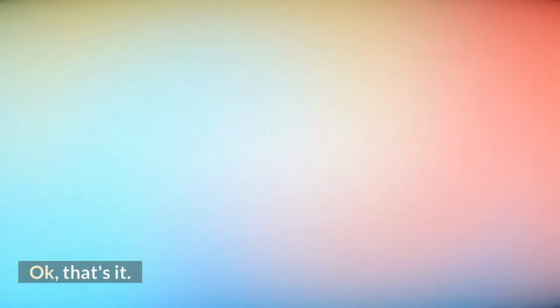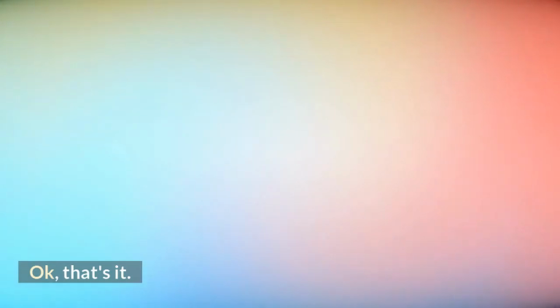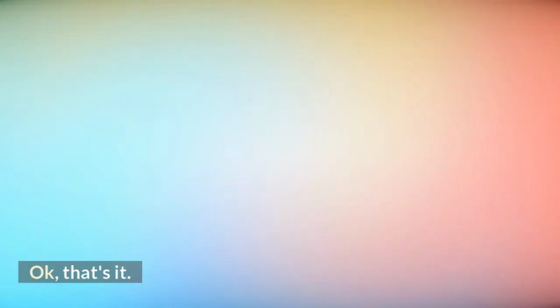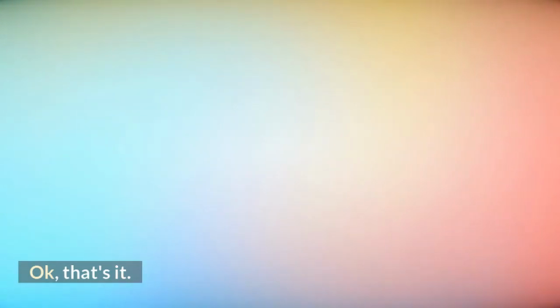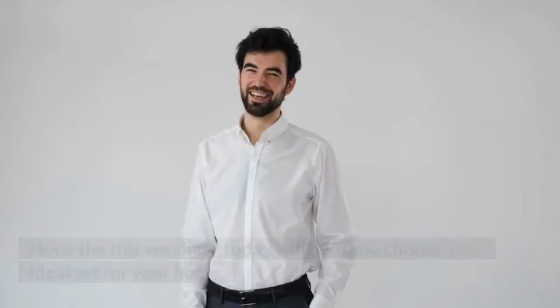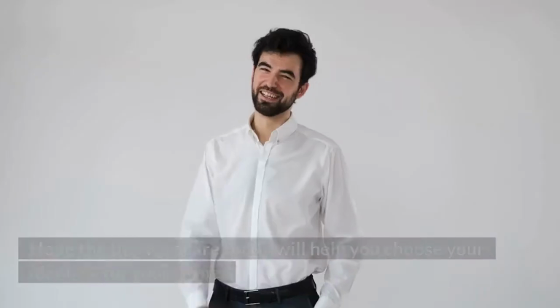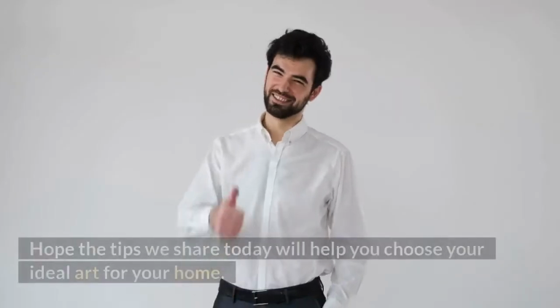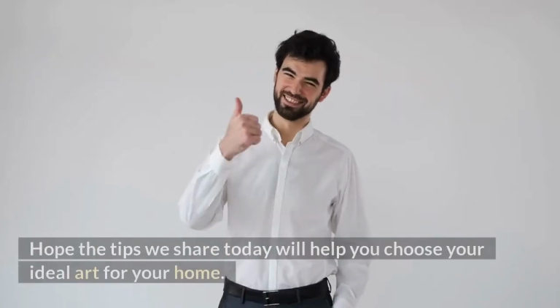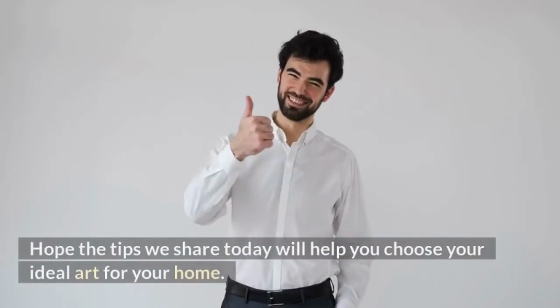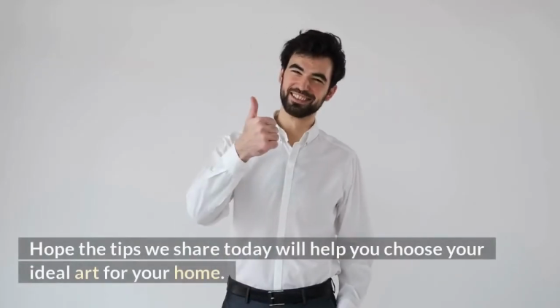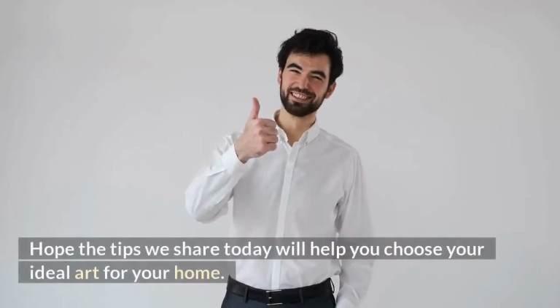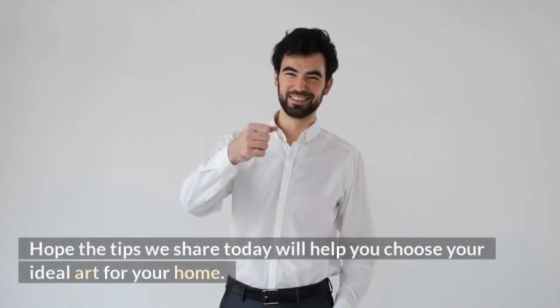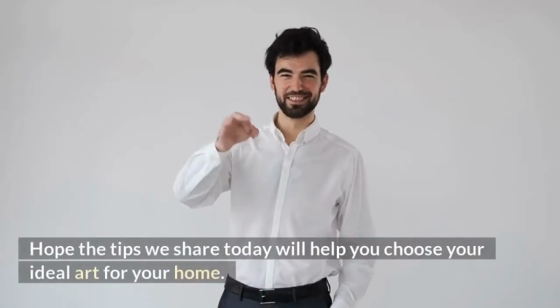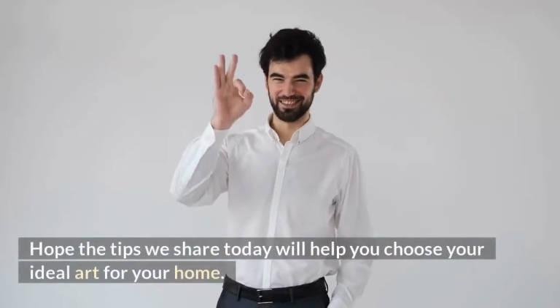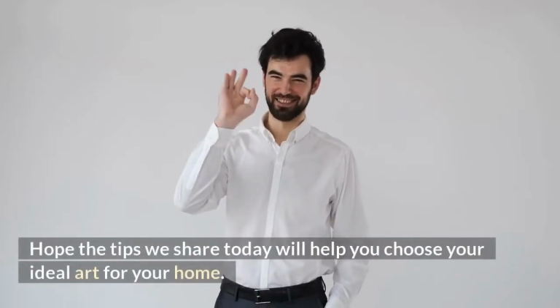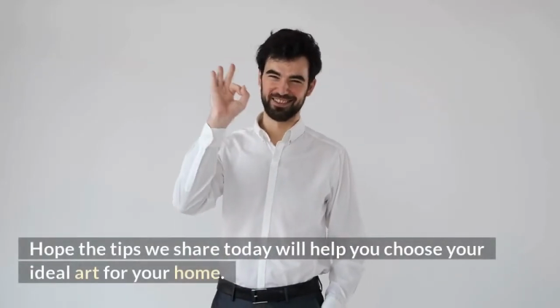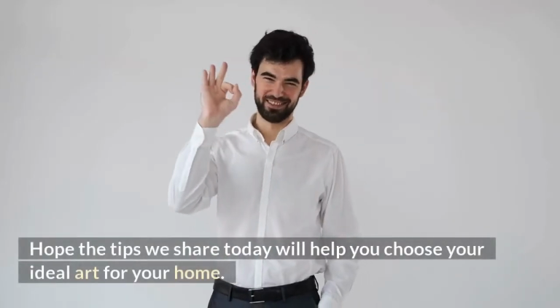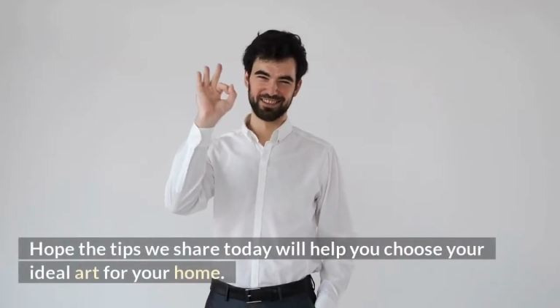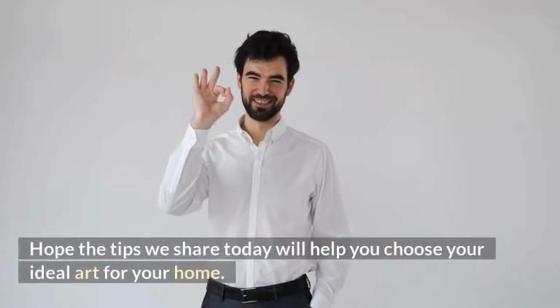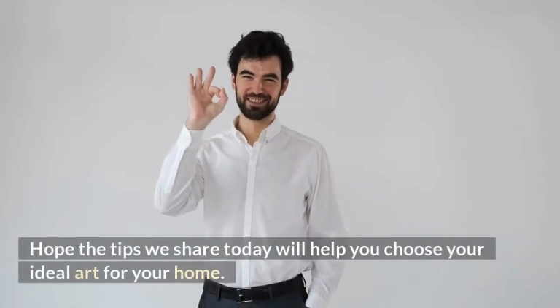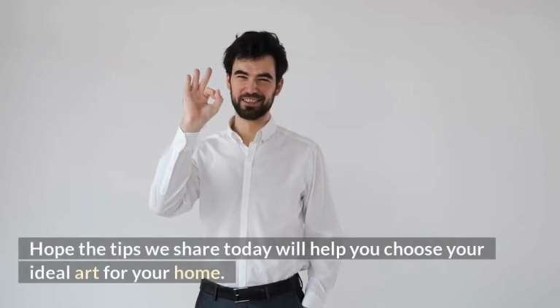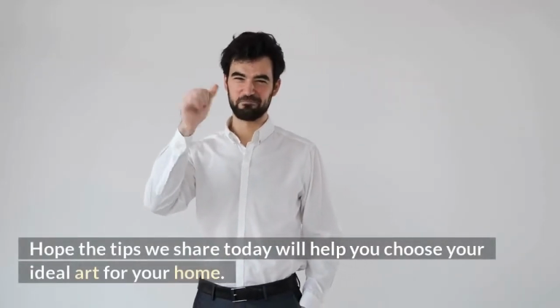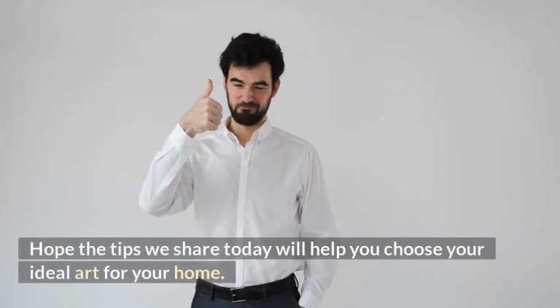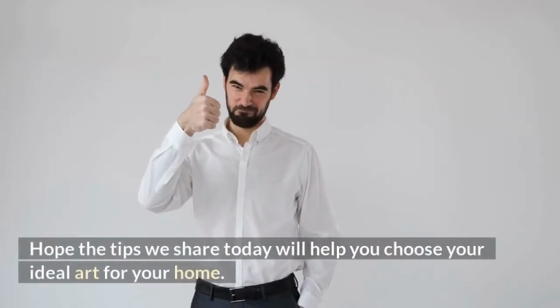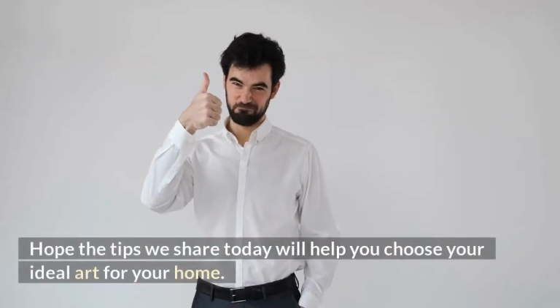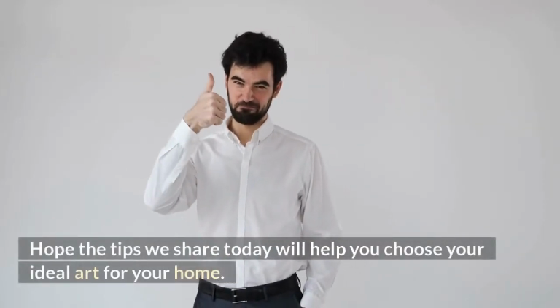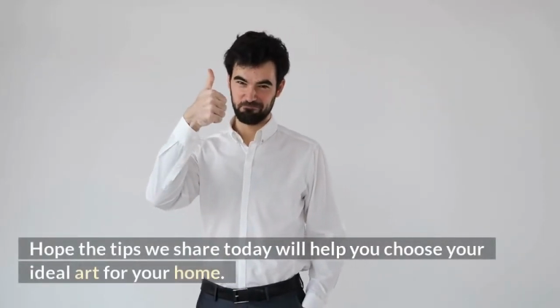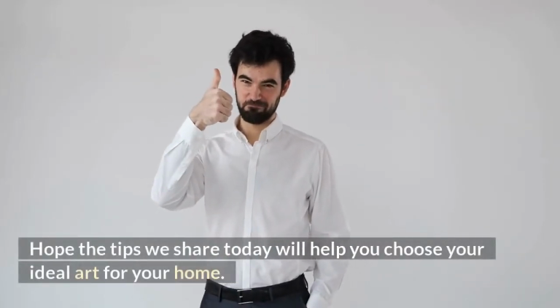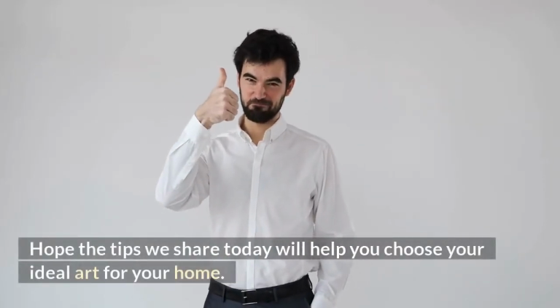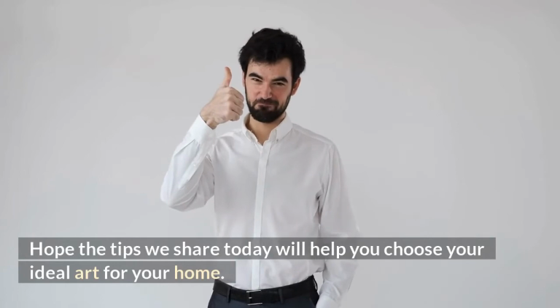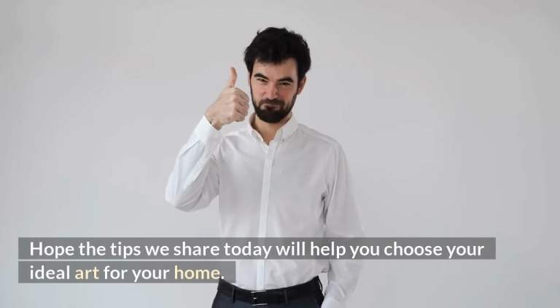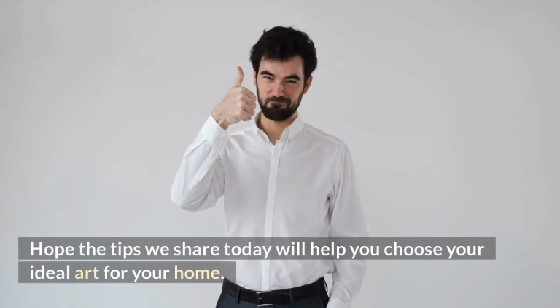That's it. Hope the tips we shared today will help you choose your ideal art for your home.